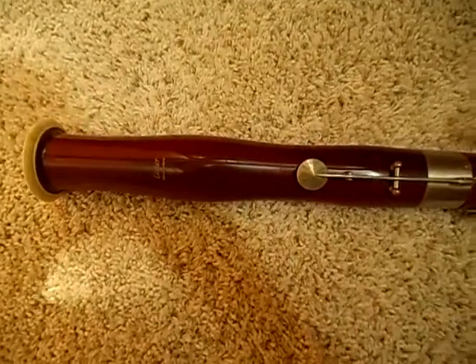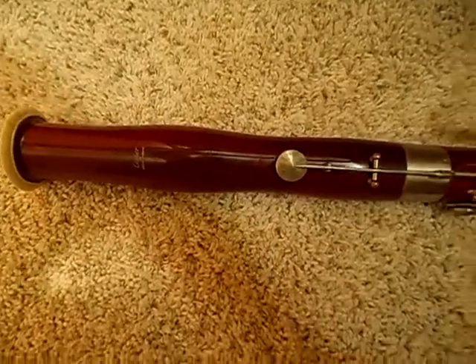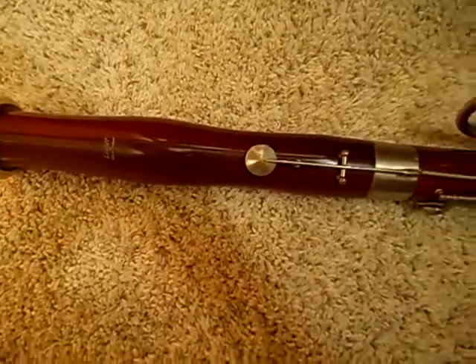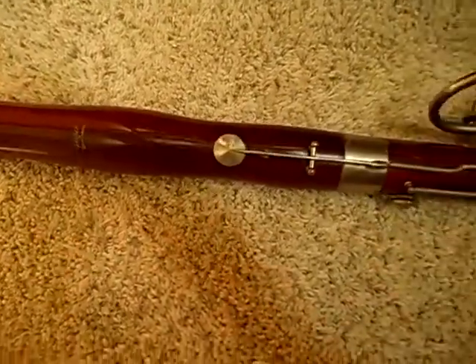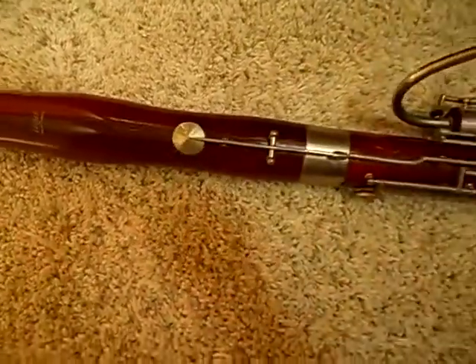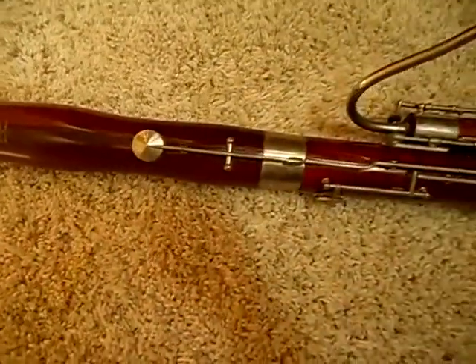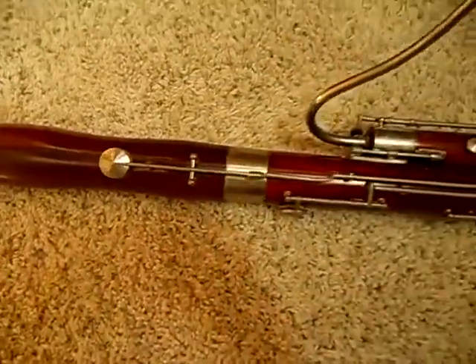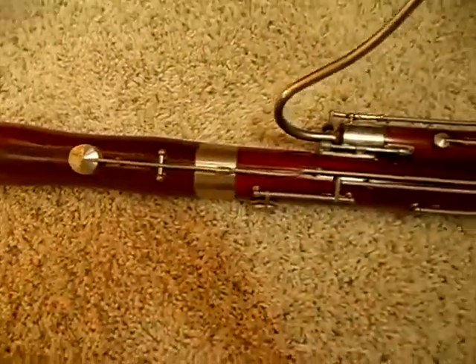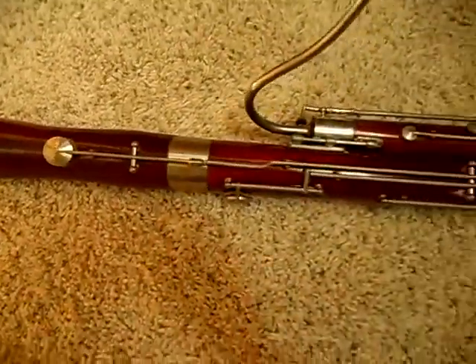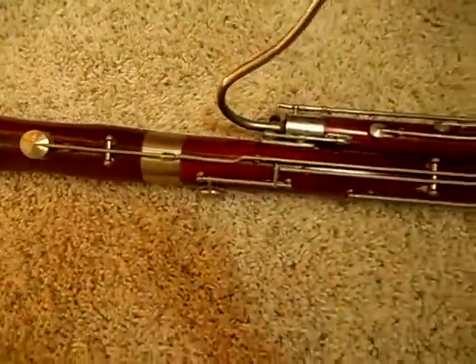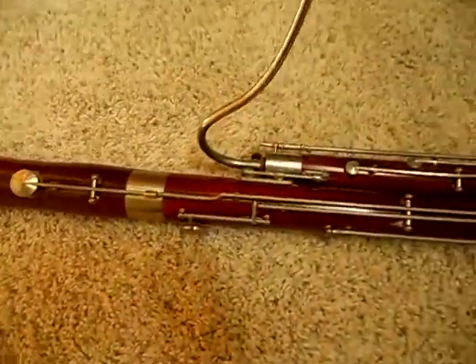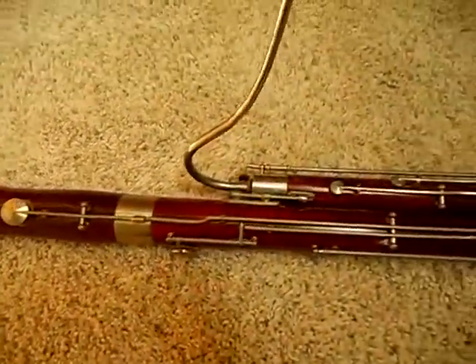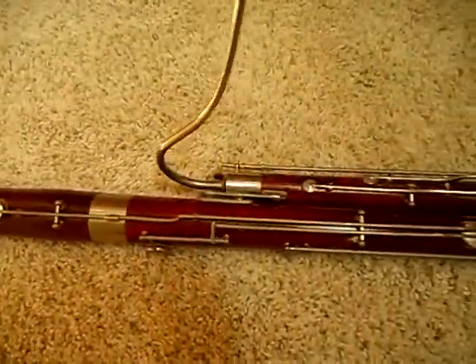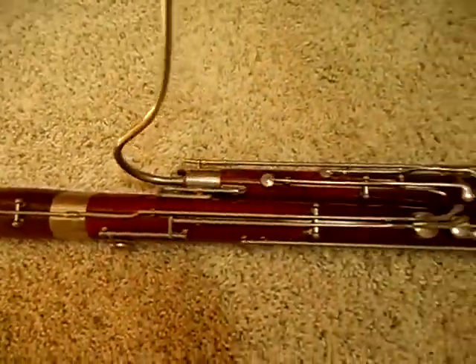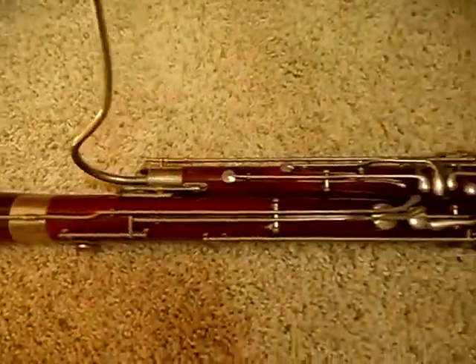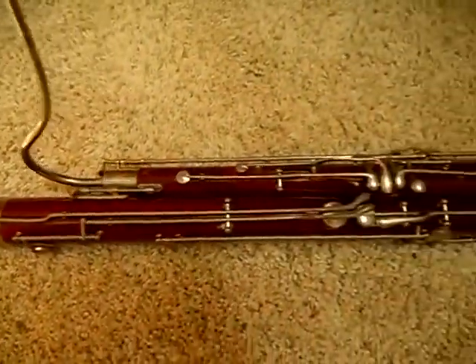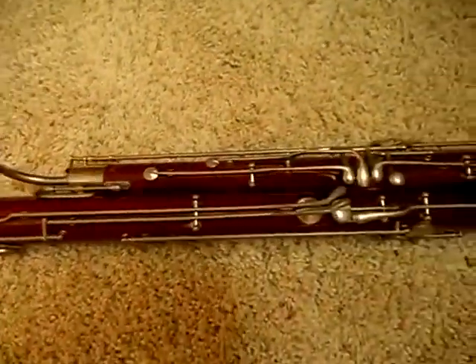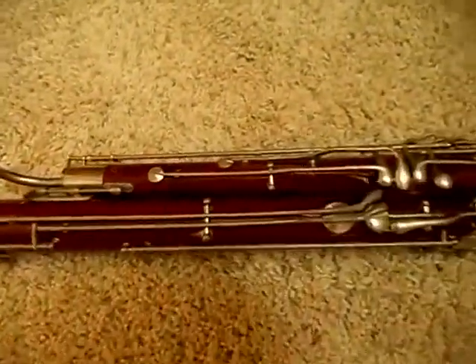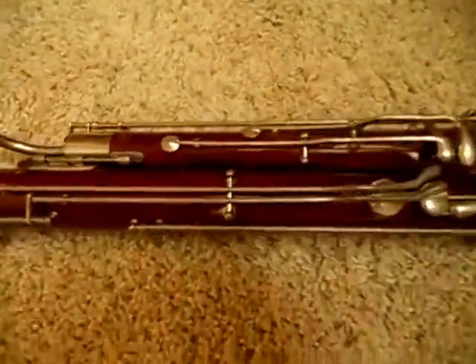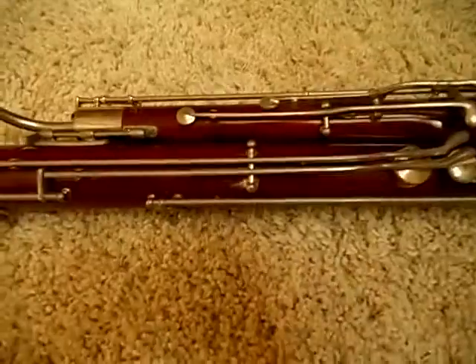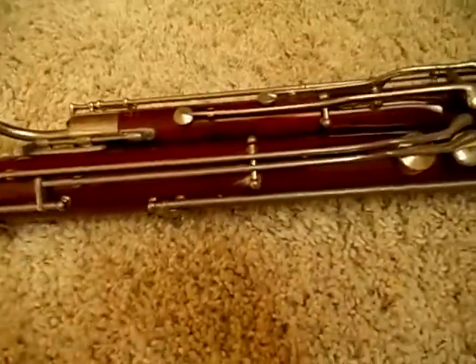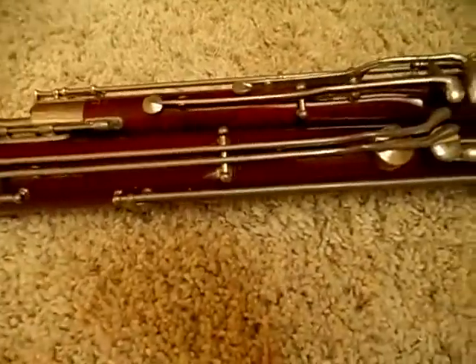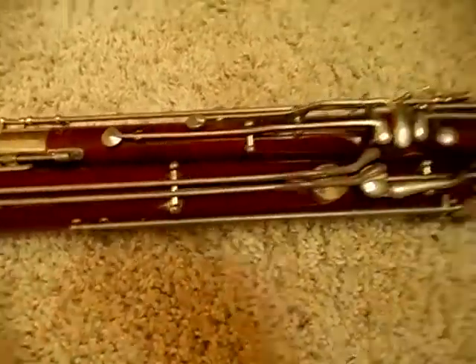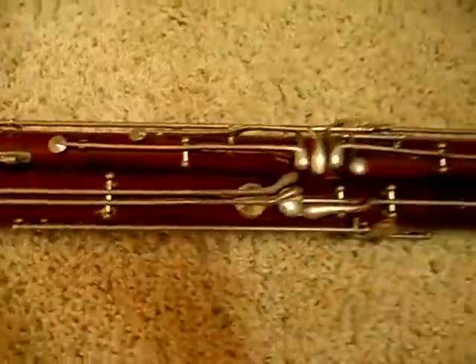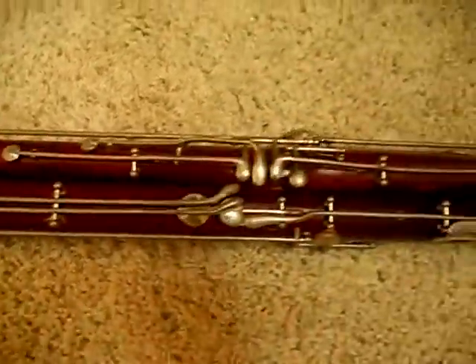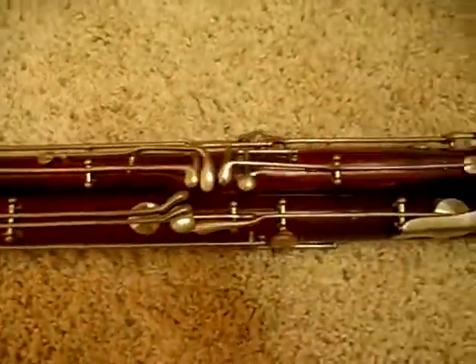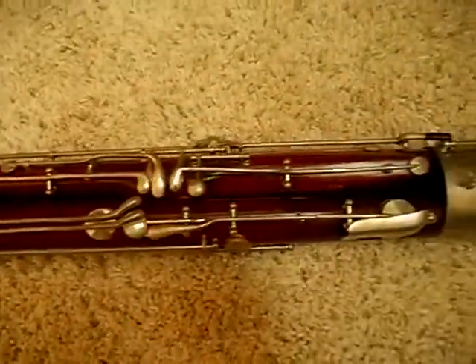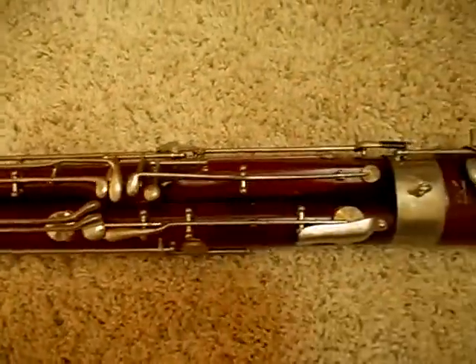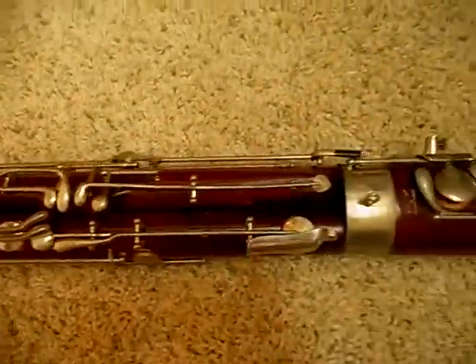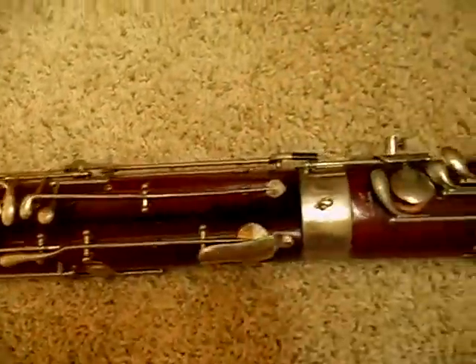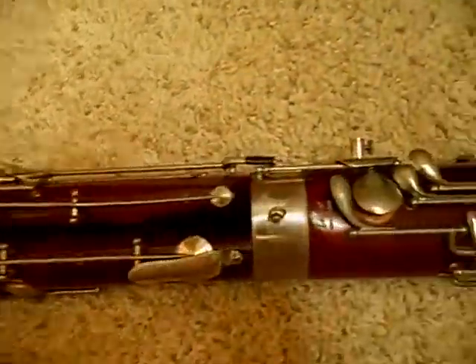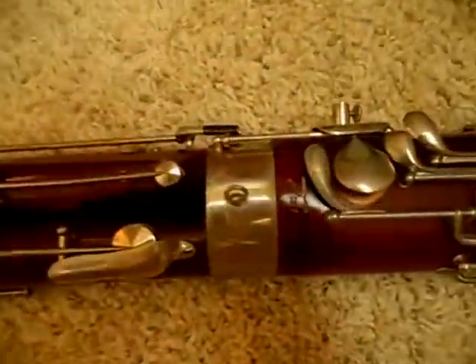Hello, welcome to the demonstration video for this very nice Lesher Wooden Bassoon.